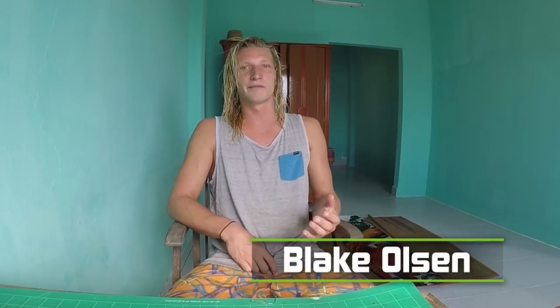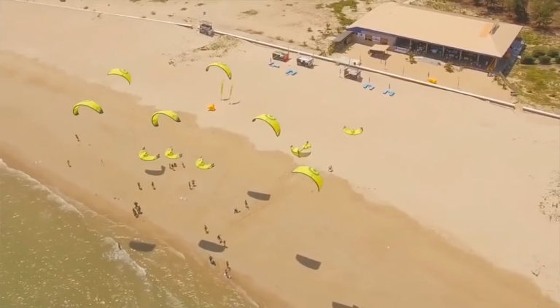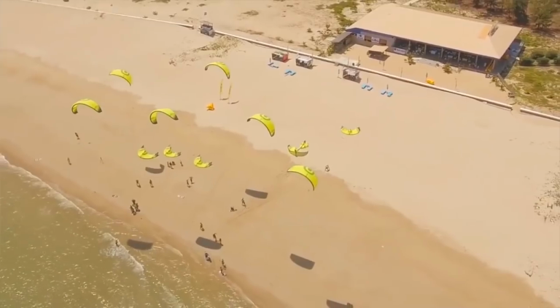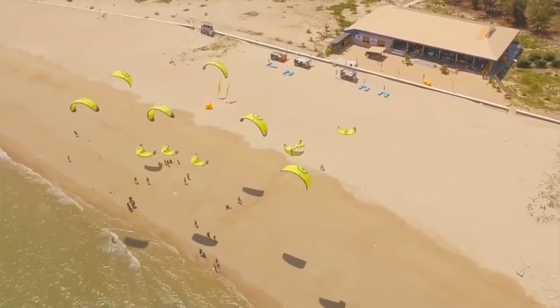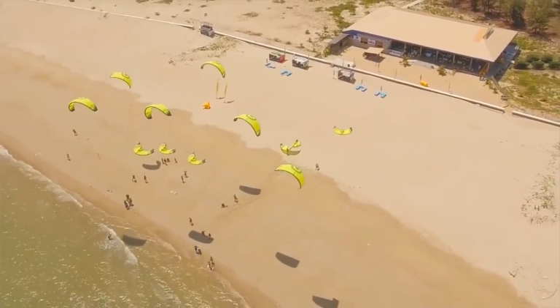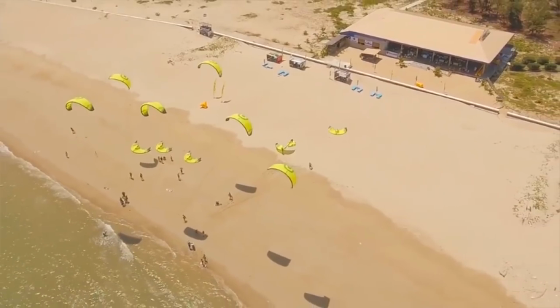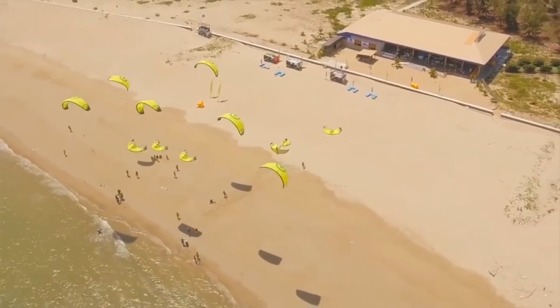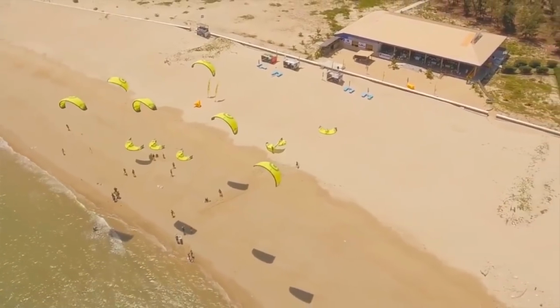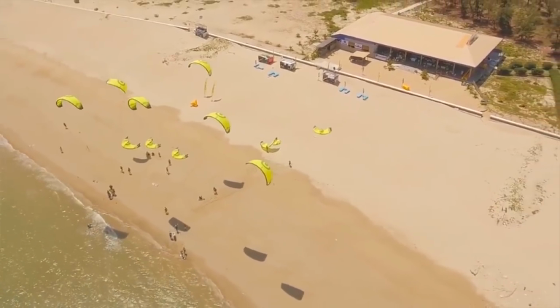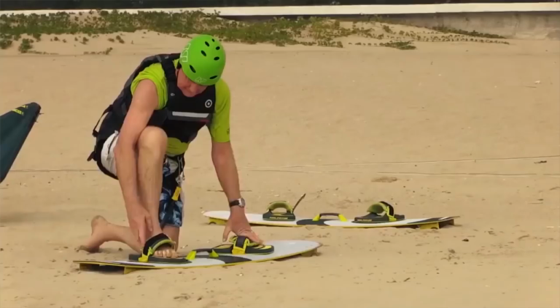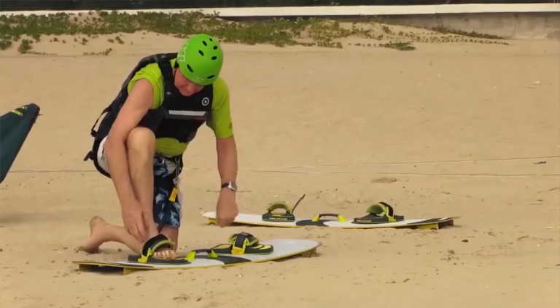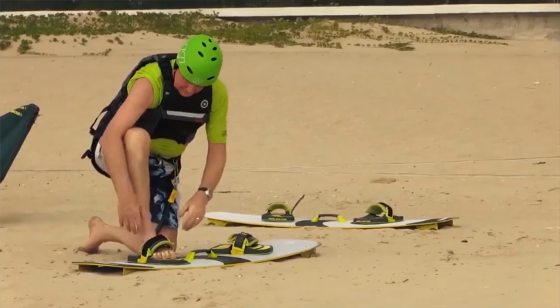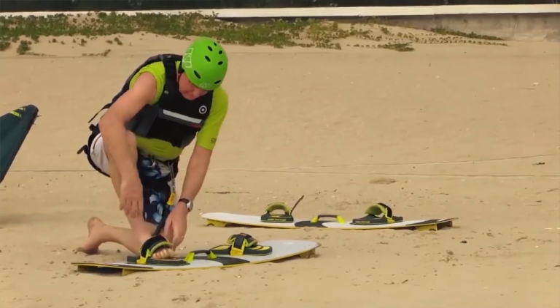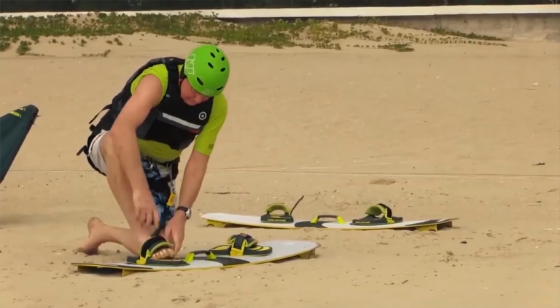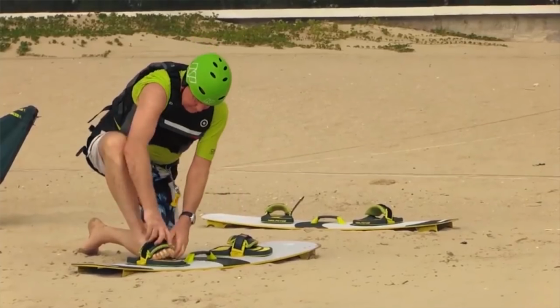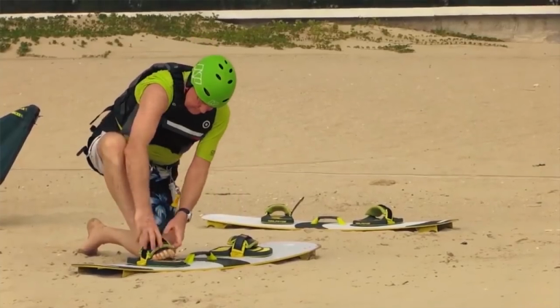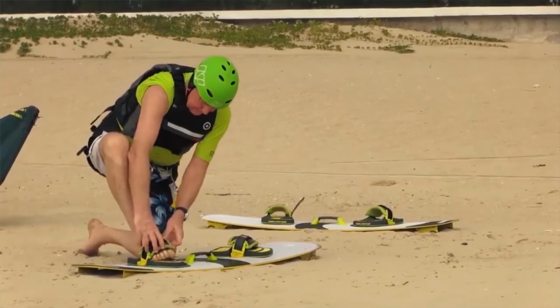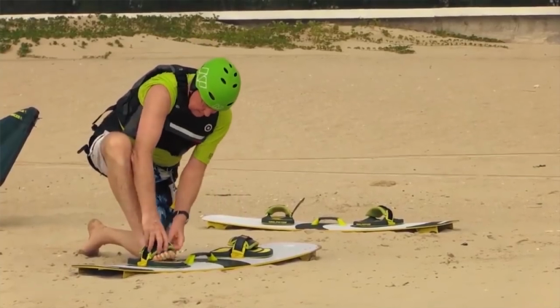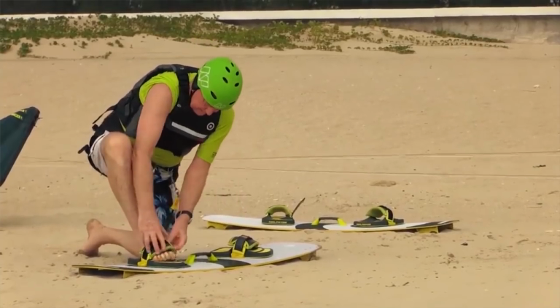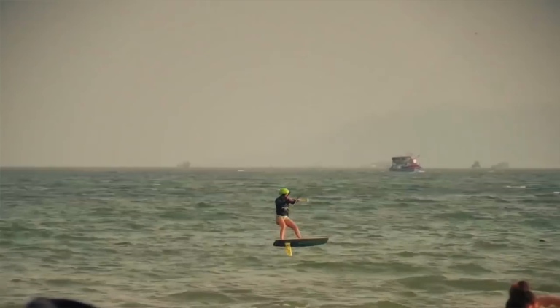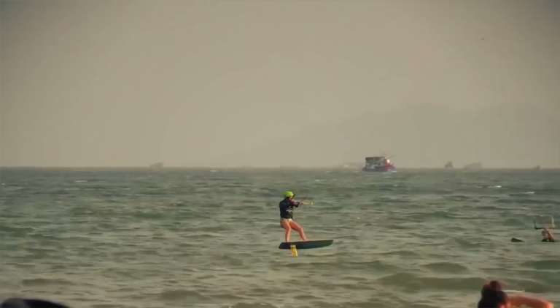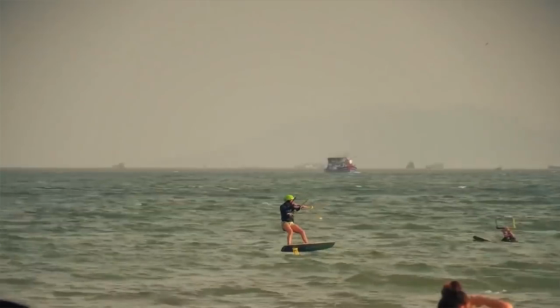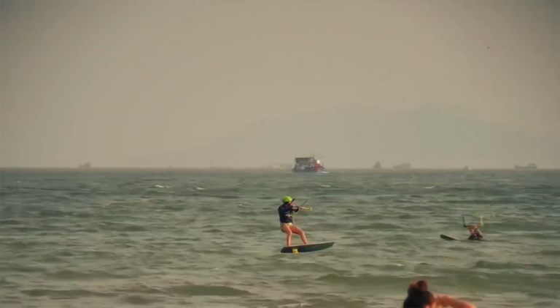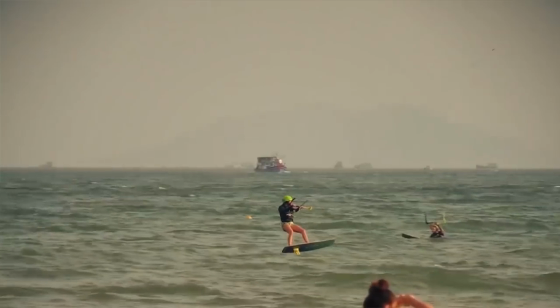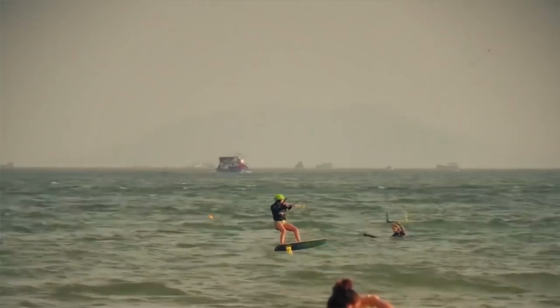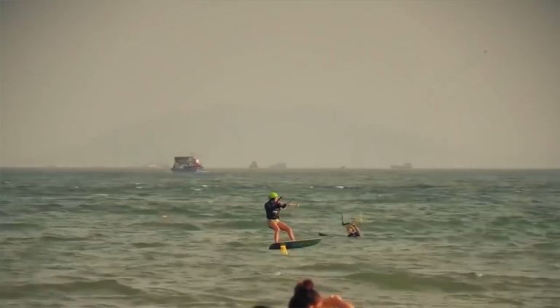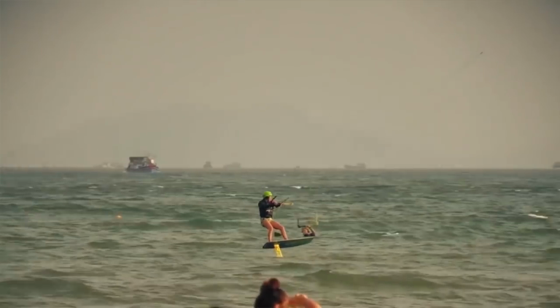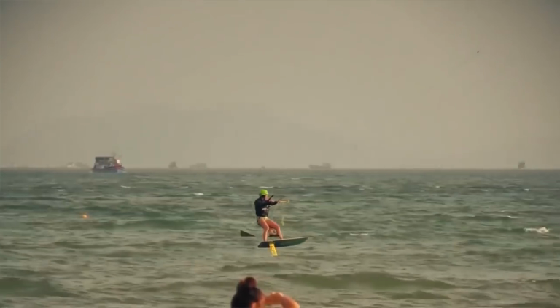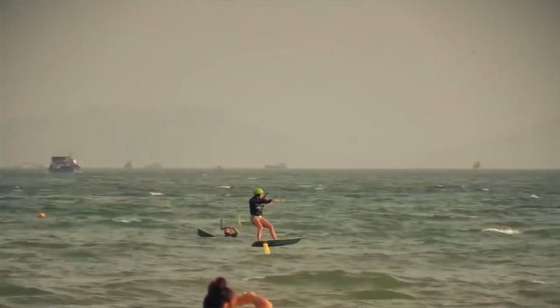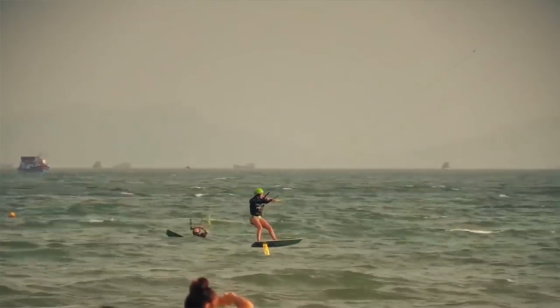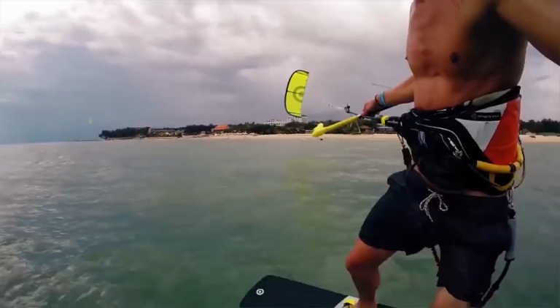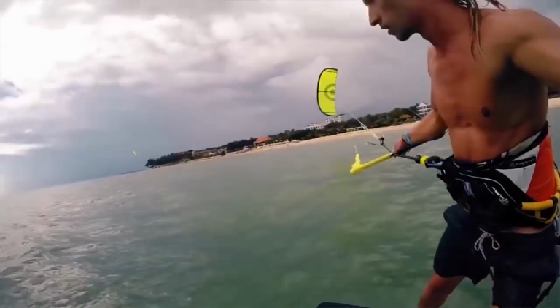I'm going to be teaching foilboarding, kiteboarding, and doing these trick tip videos for you guys.